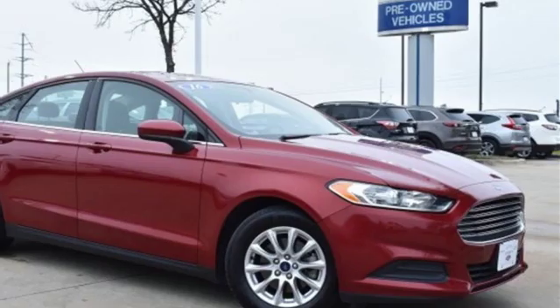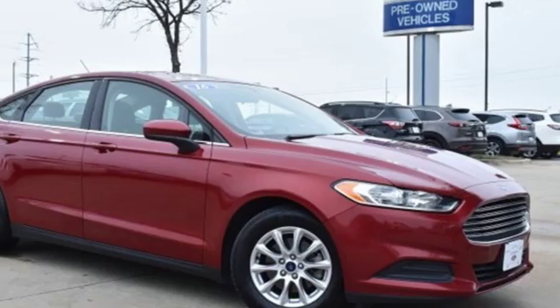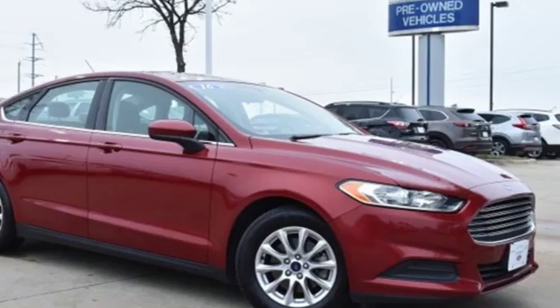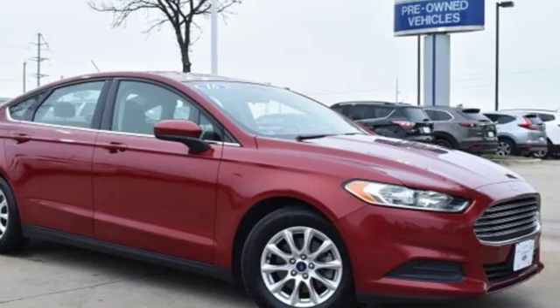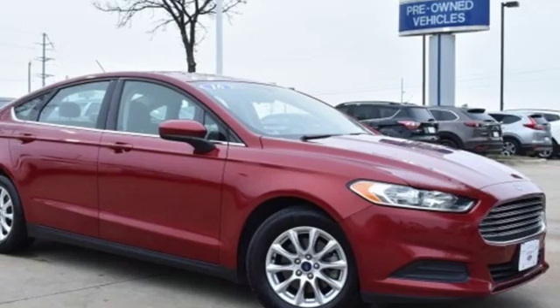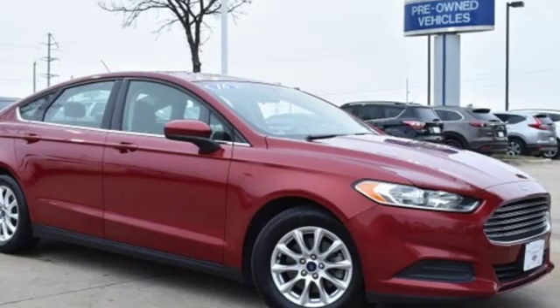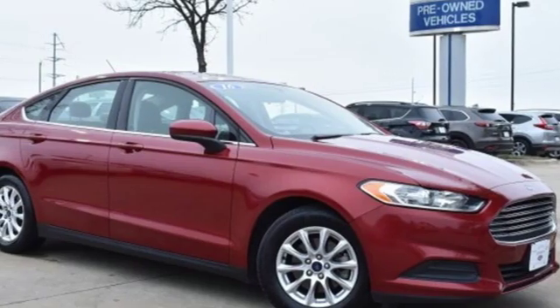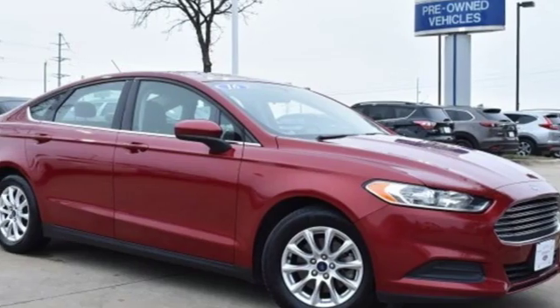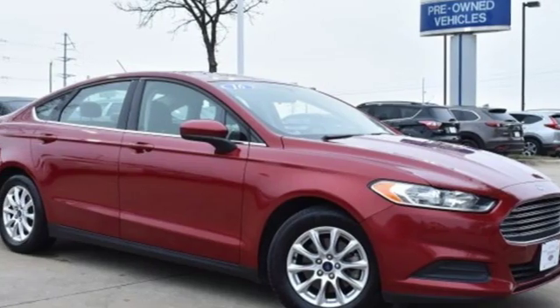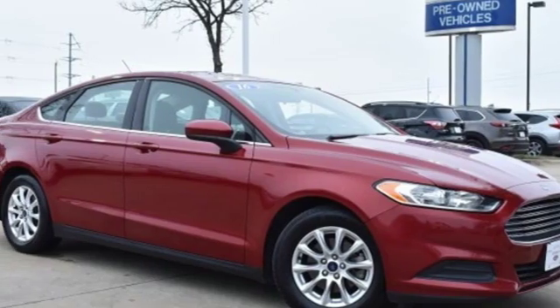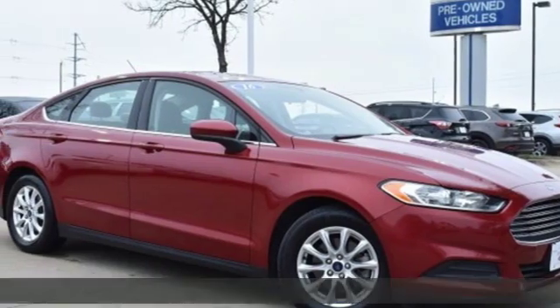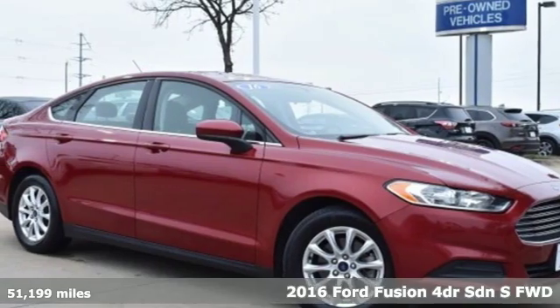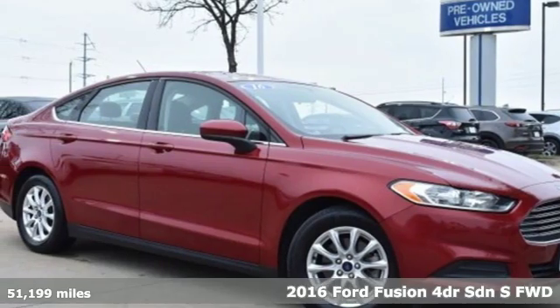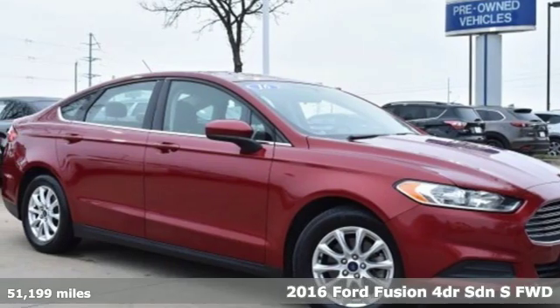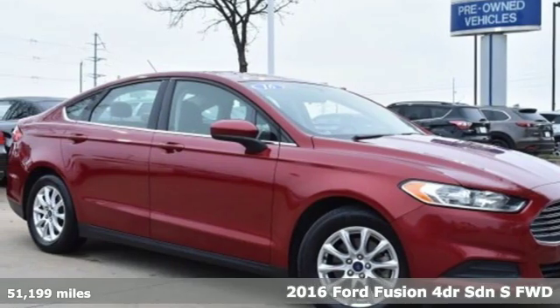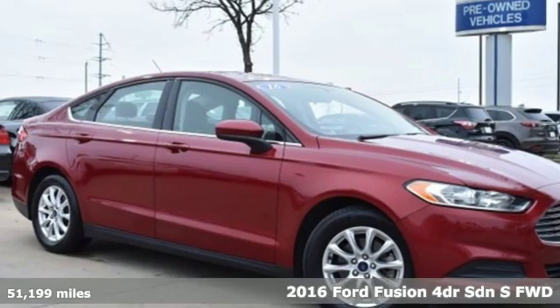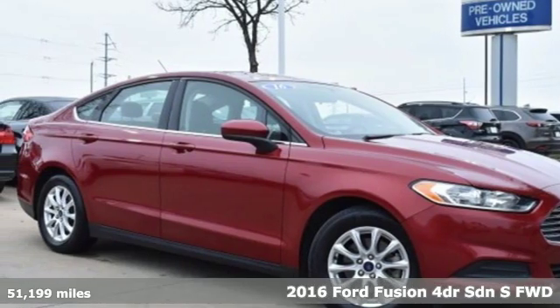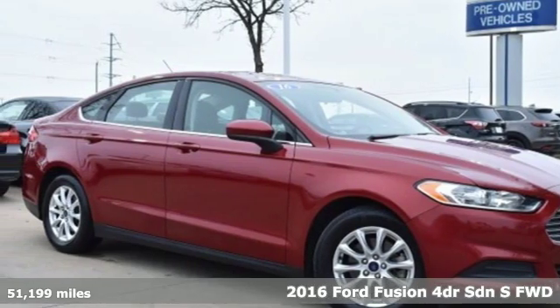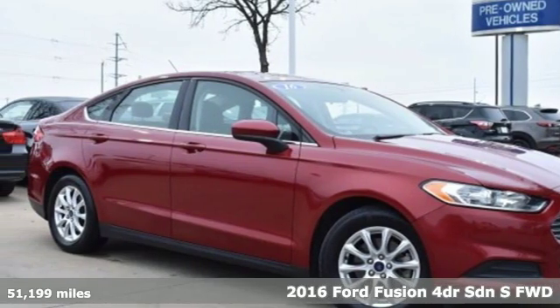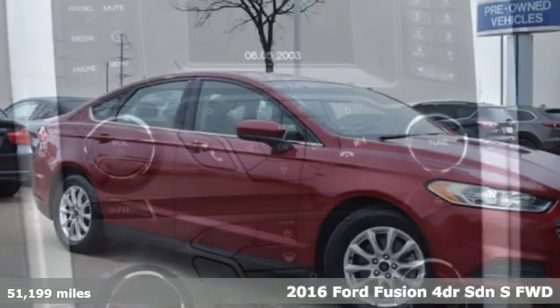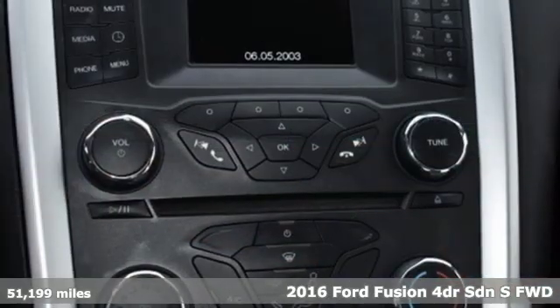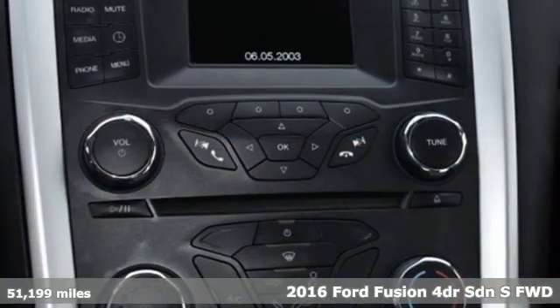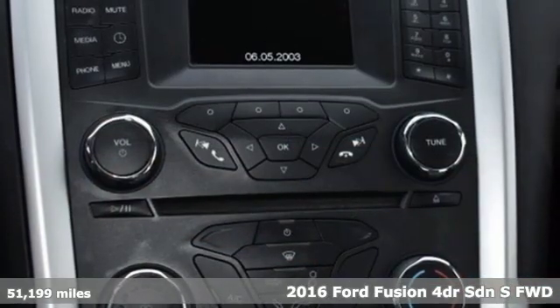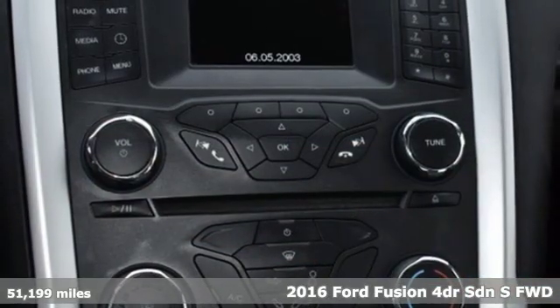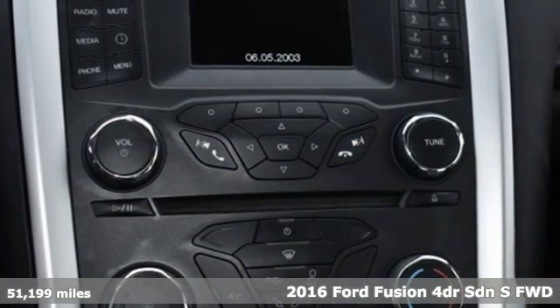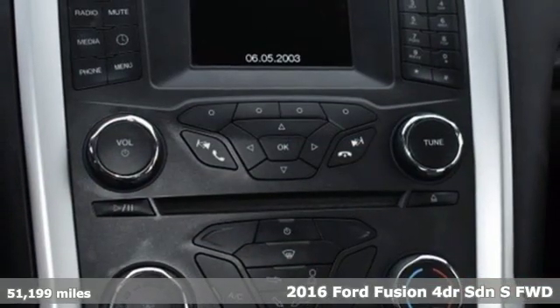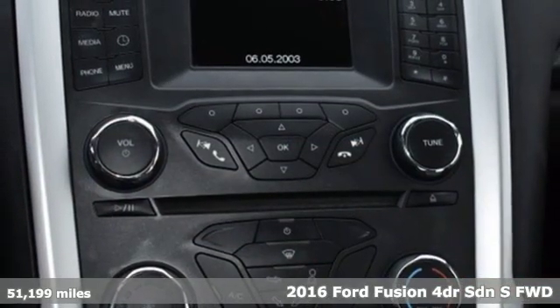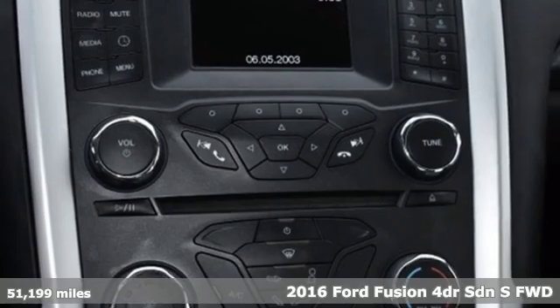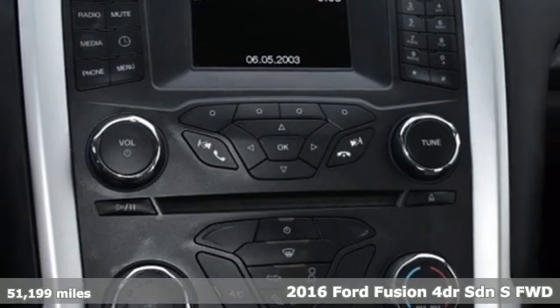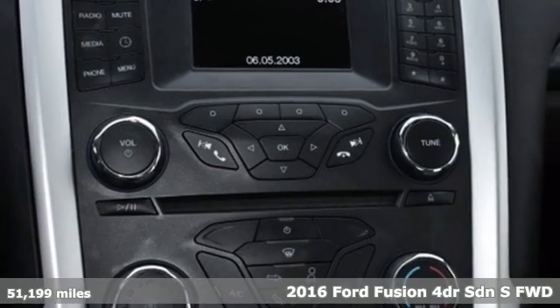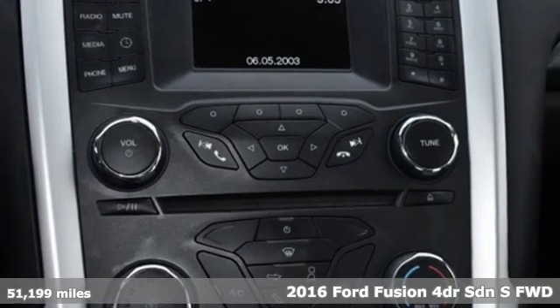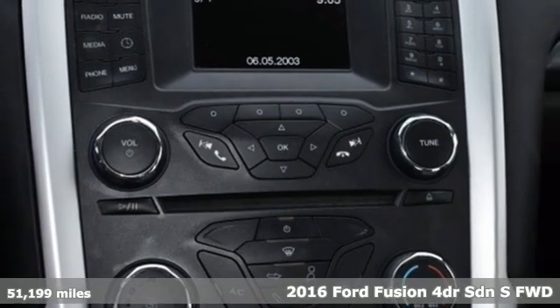Here's a 2016 Ford Fusion. Built on tradition, built to last. Ford.